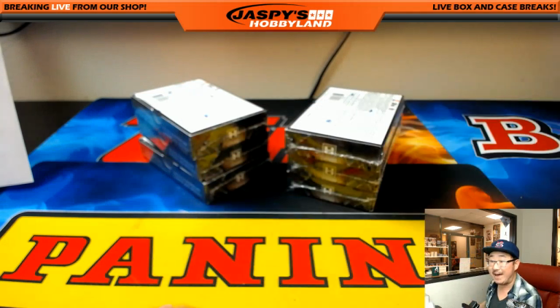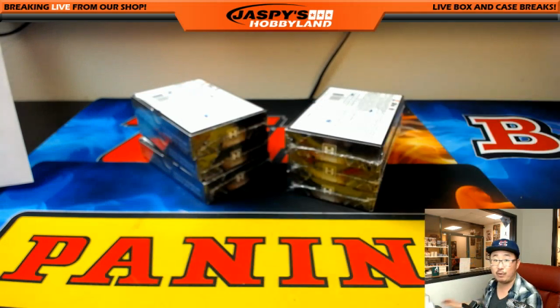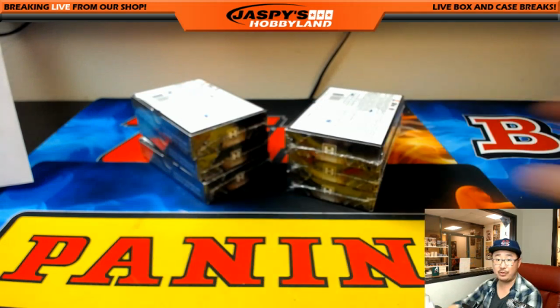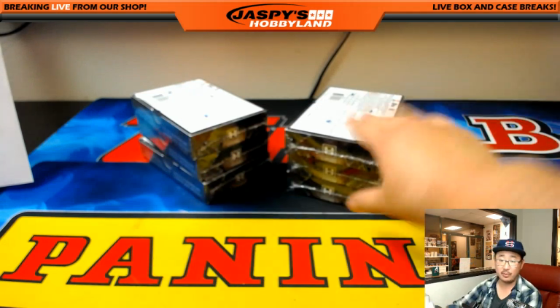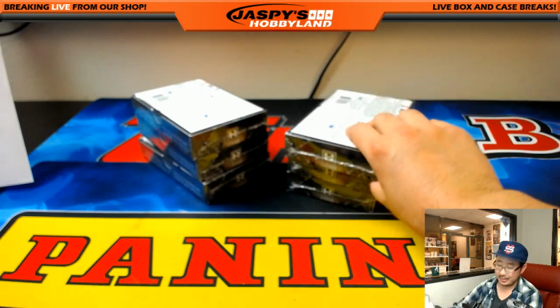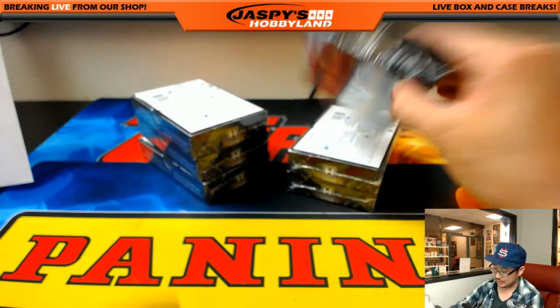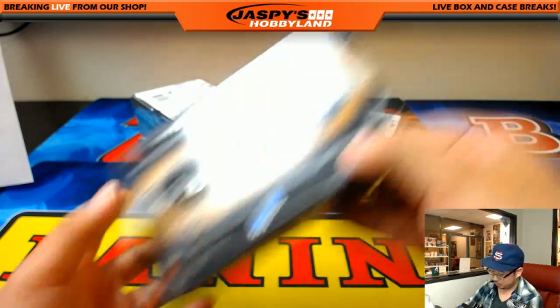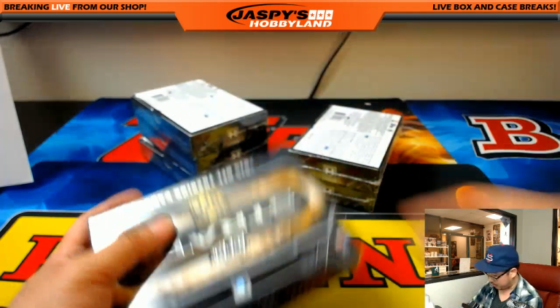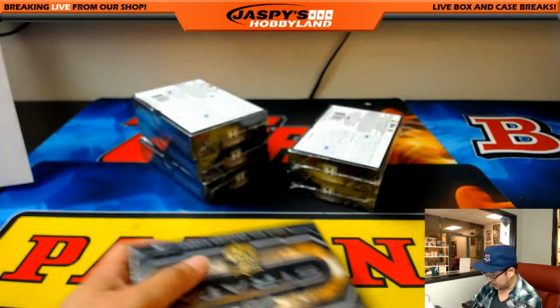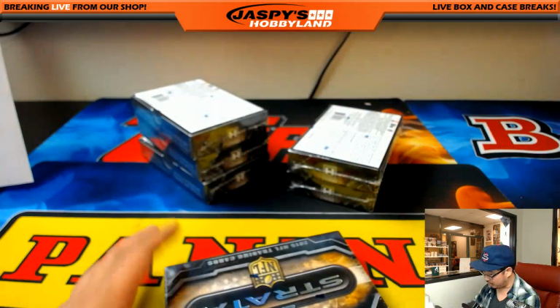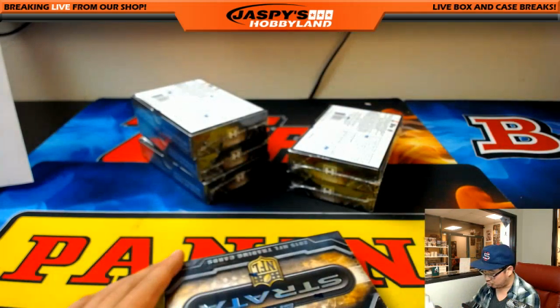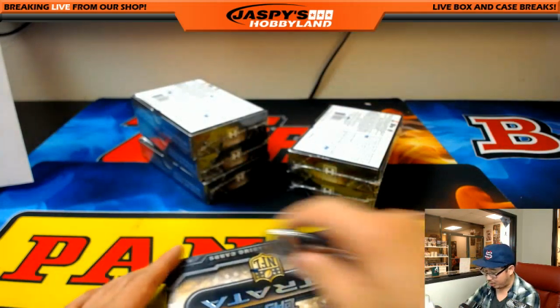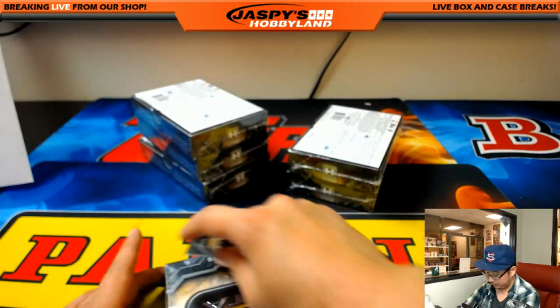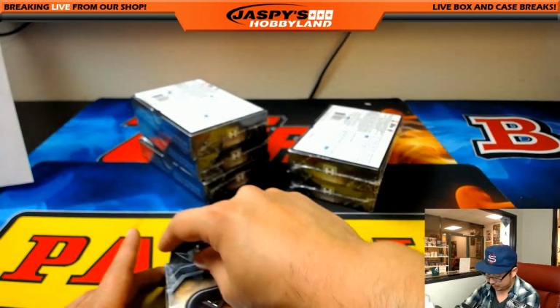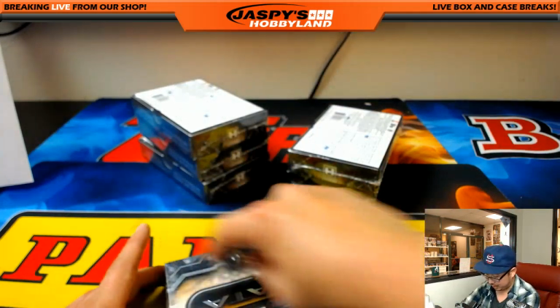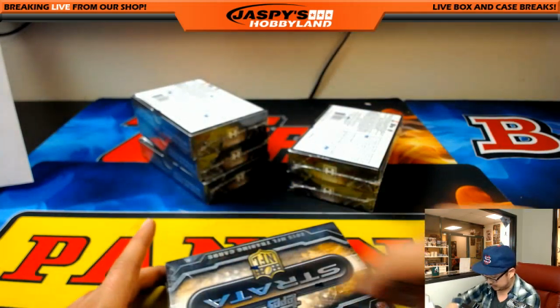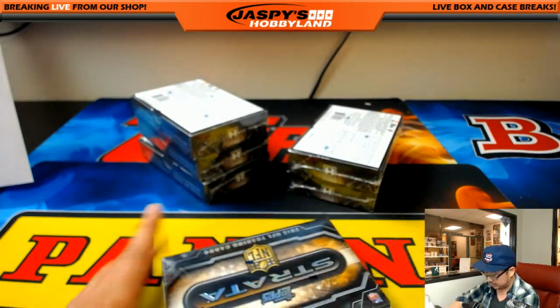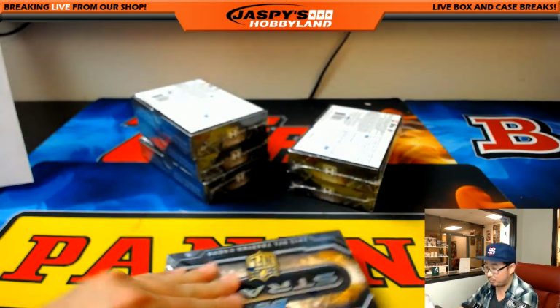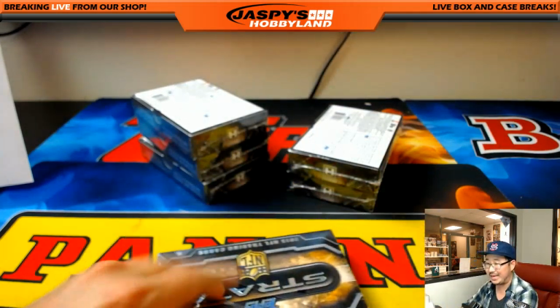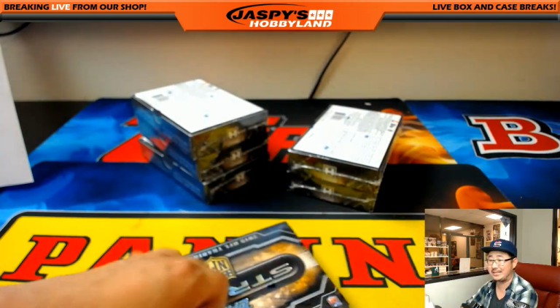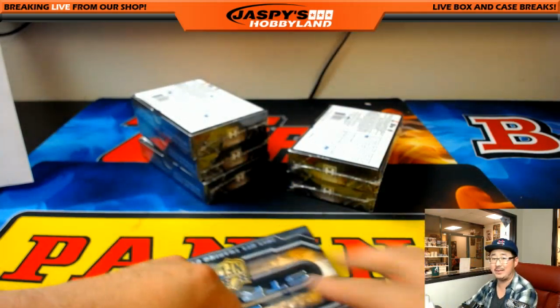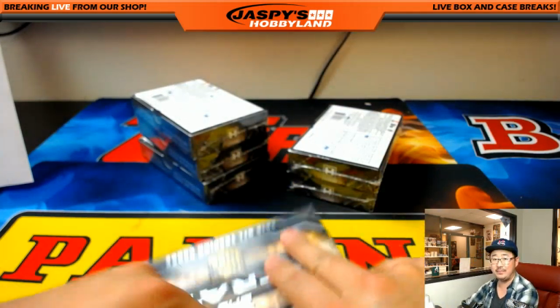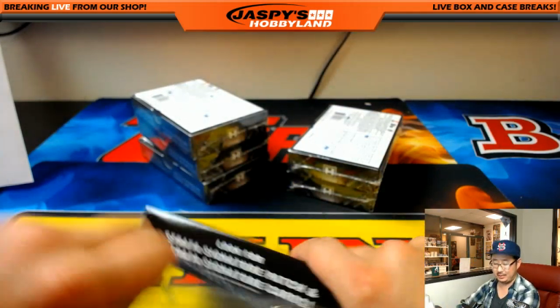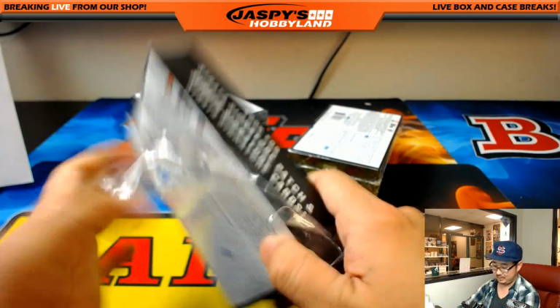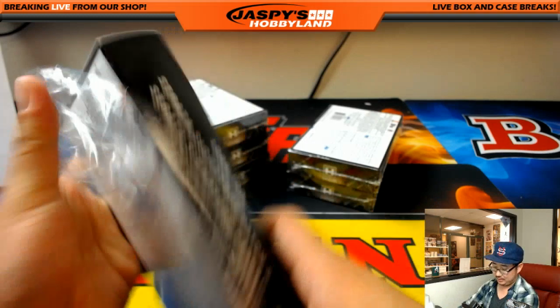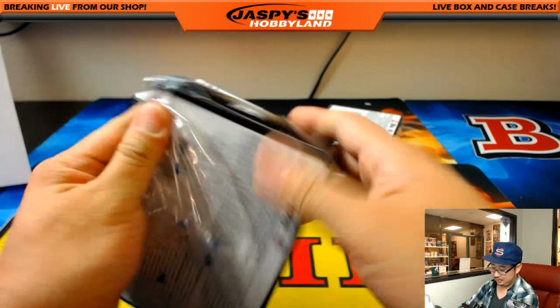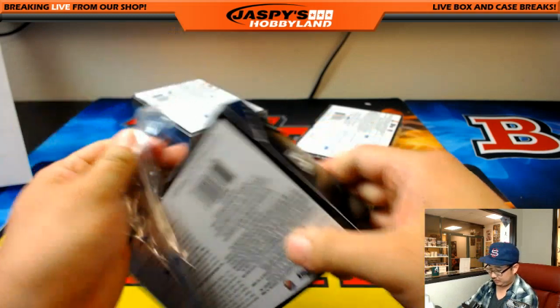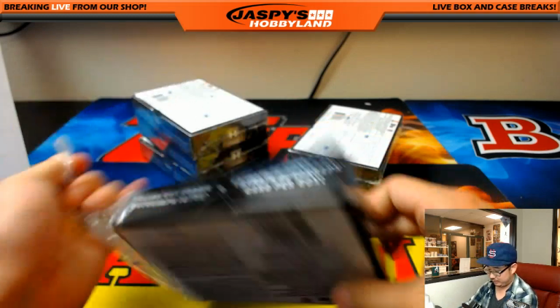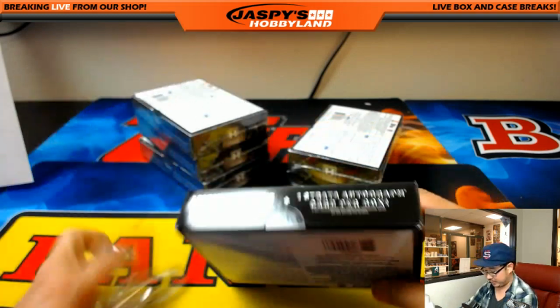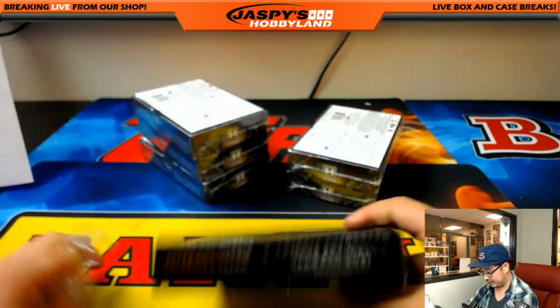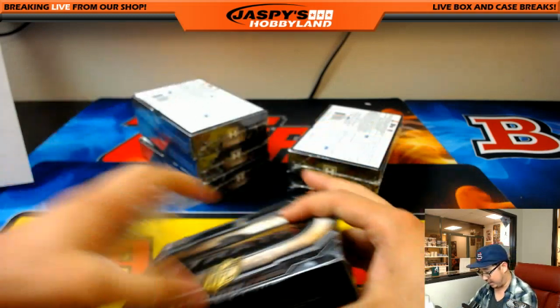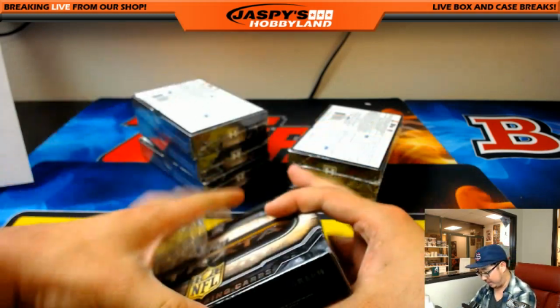Halfway through the break - six more boxes to go, 12 autographs to go. Plenty of time left.